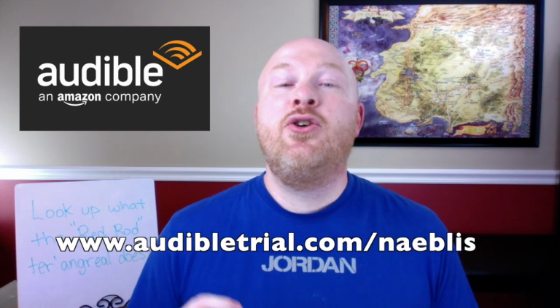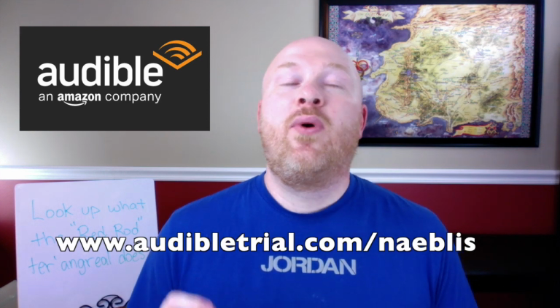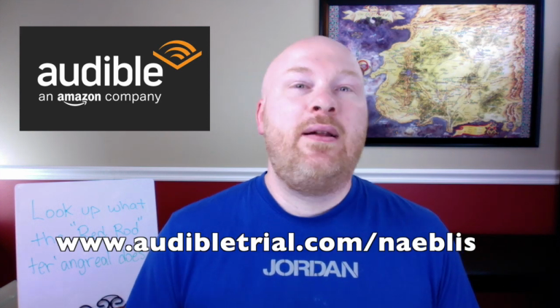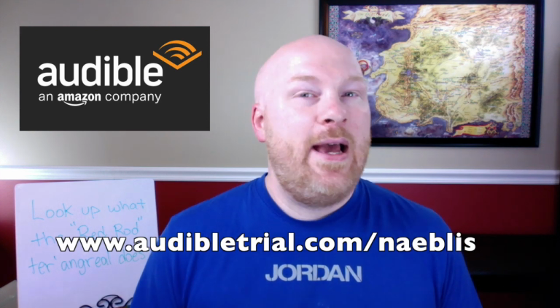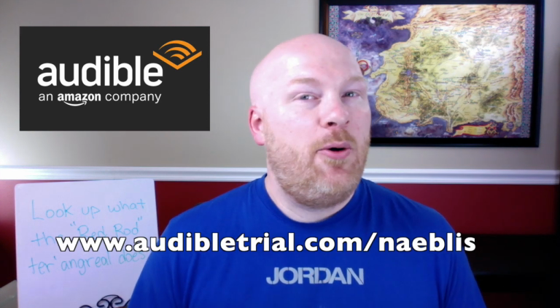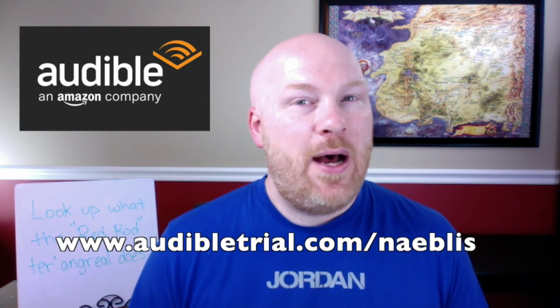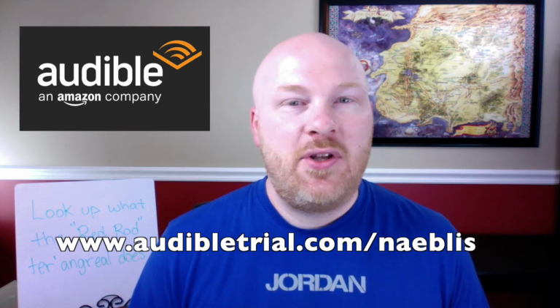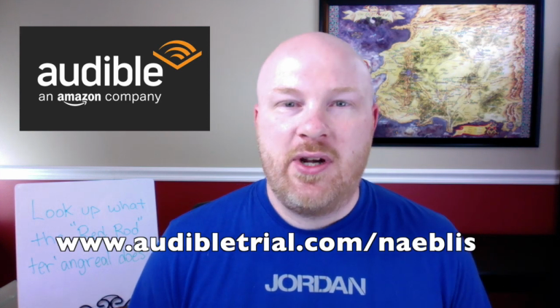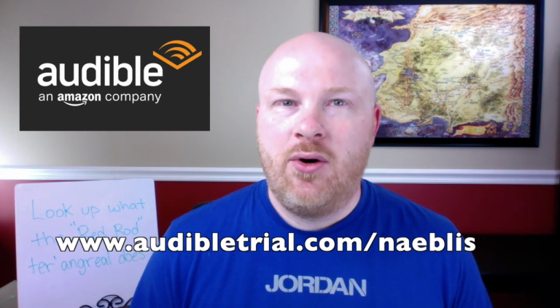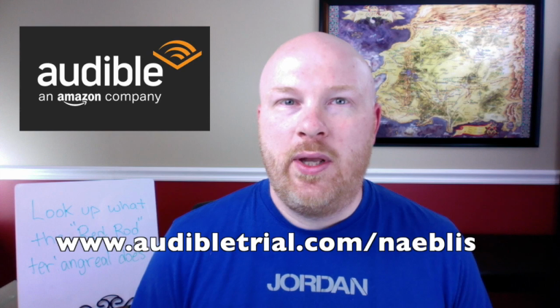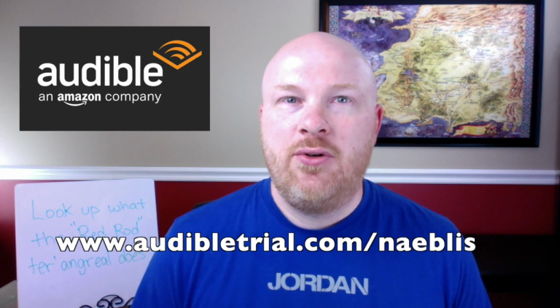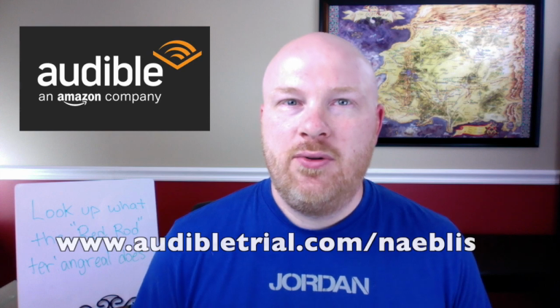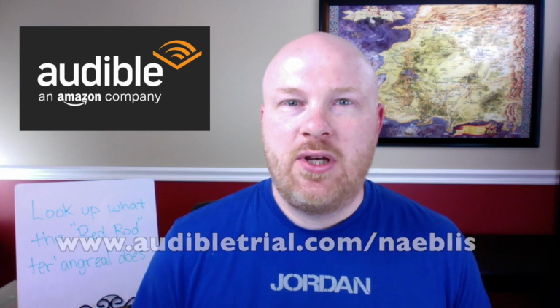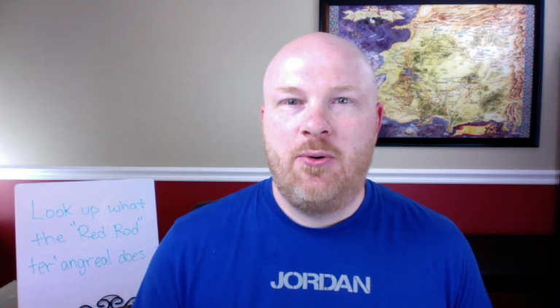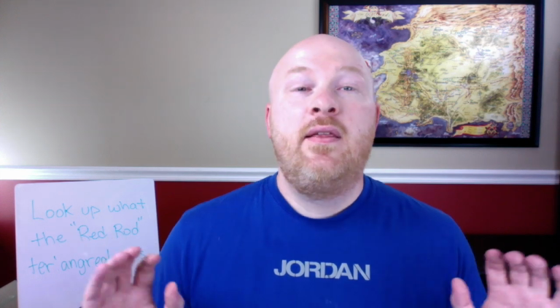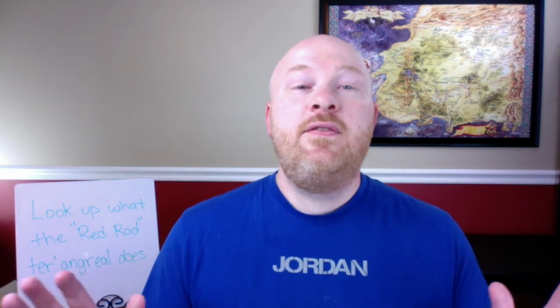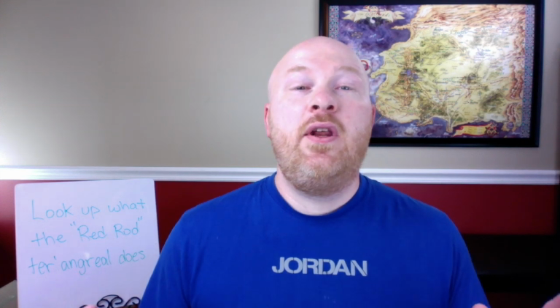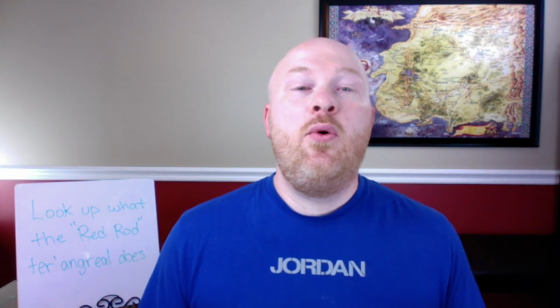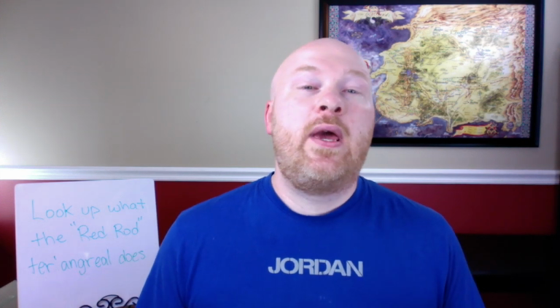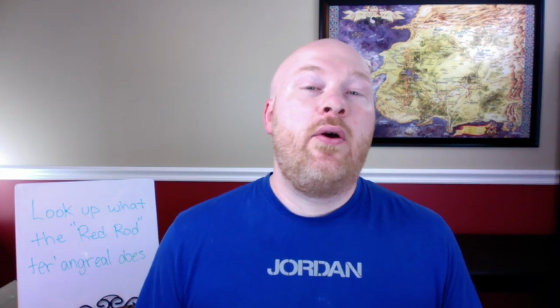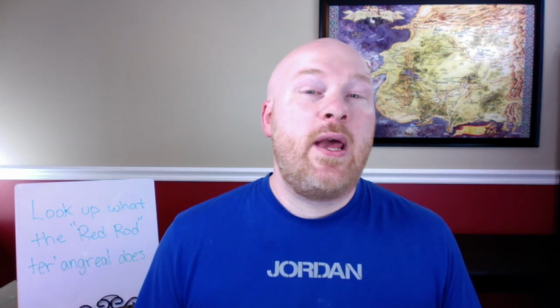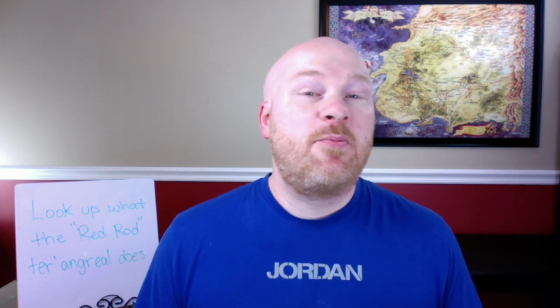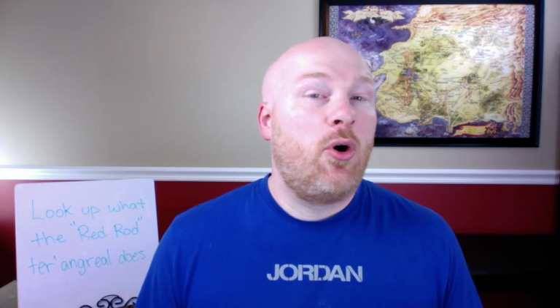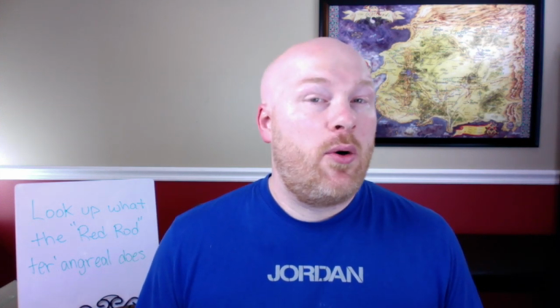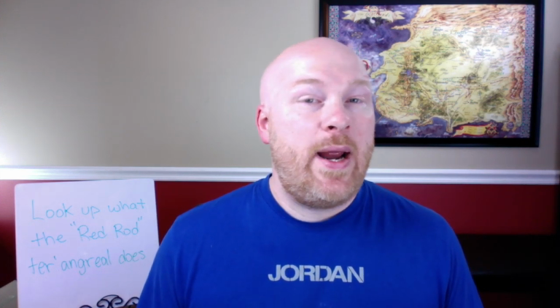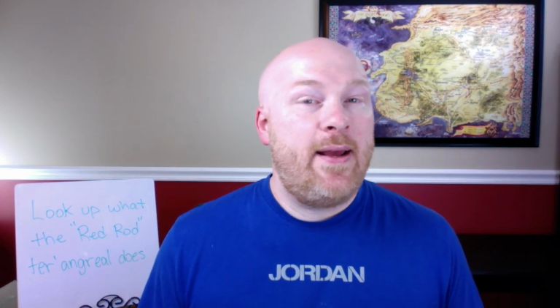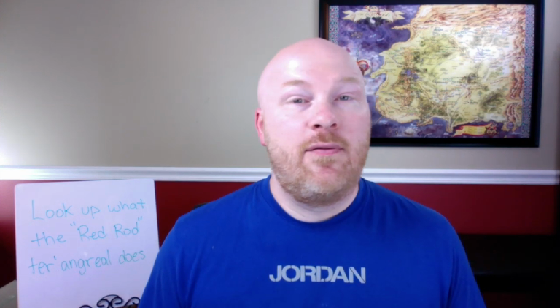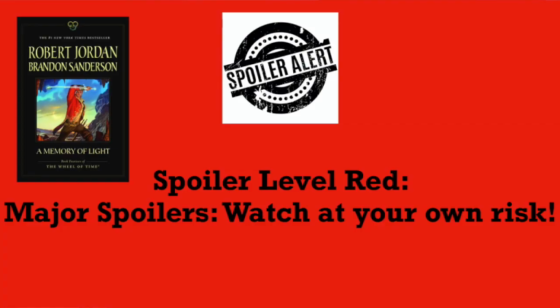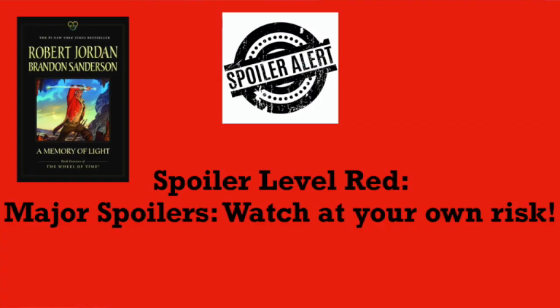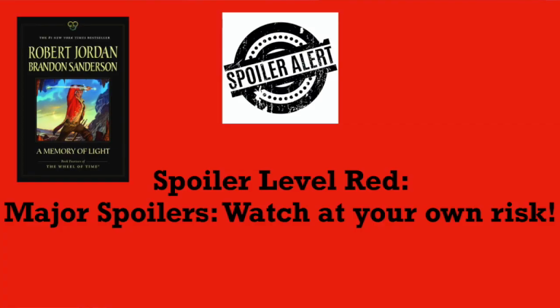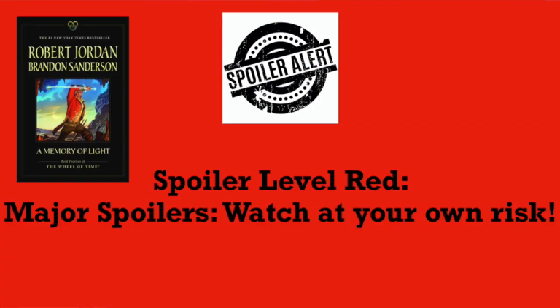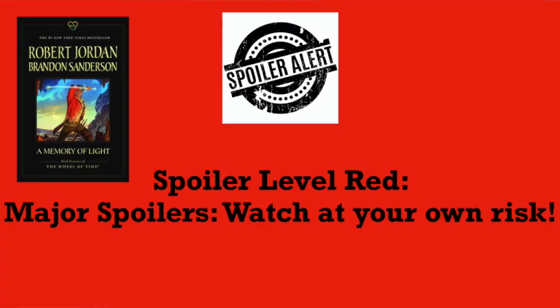All you have to do is head to www.audibletrial.com/naveless and sign up for a free trial. You'll get an audiobook you can keep regardless of whether you keep the service or not. It's that simple, and you greatly help out the channel when you do so.